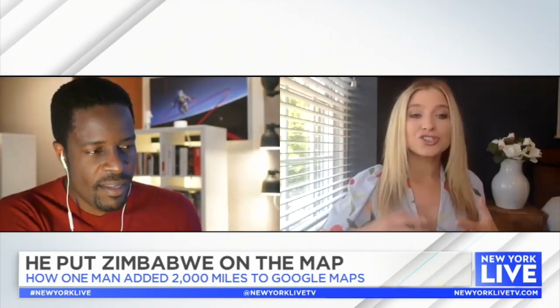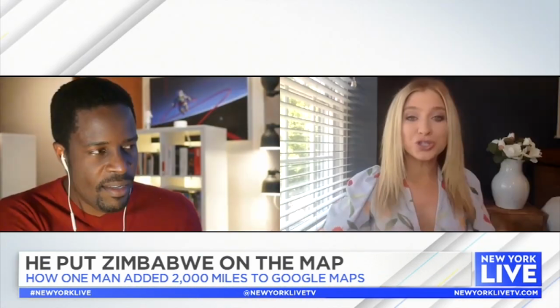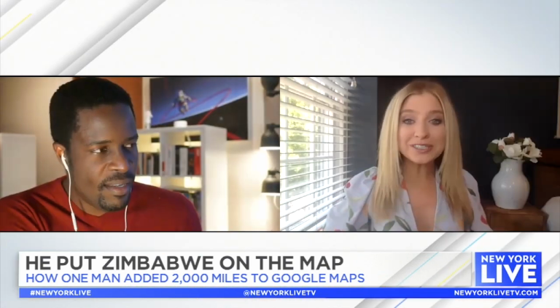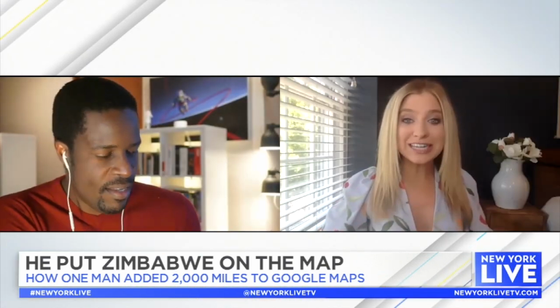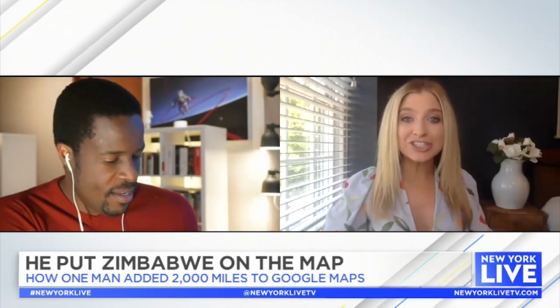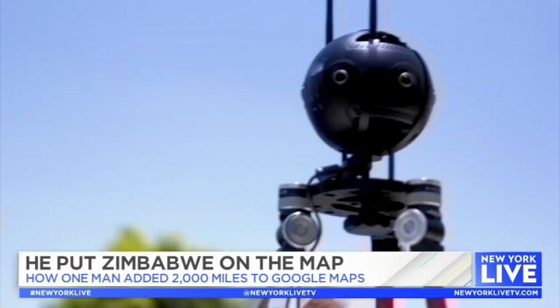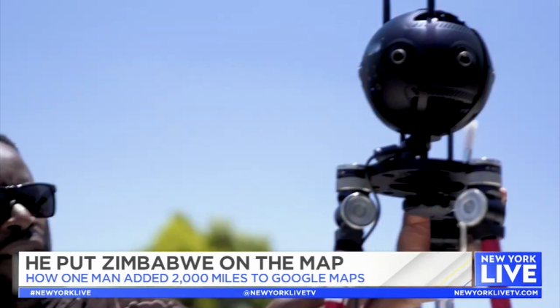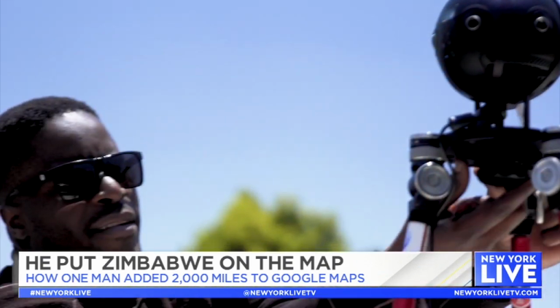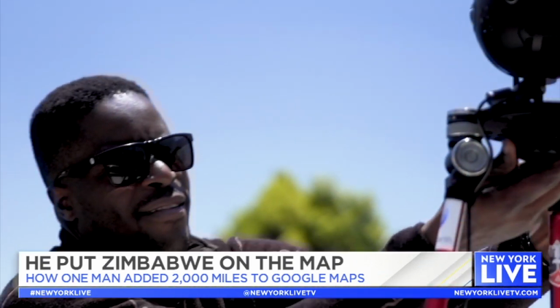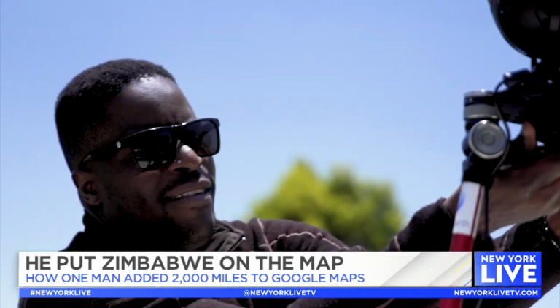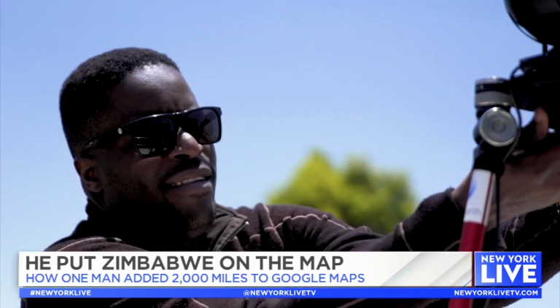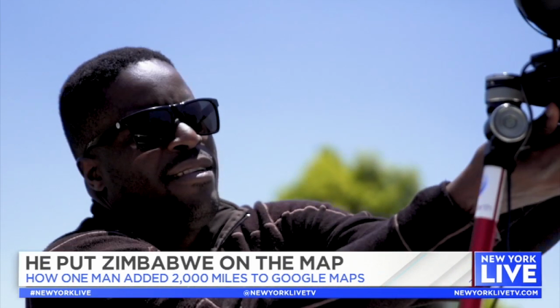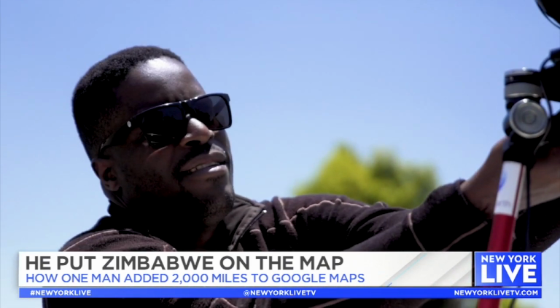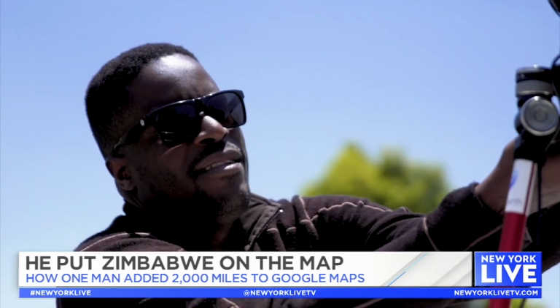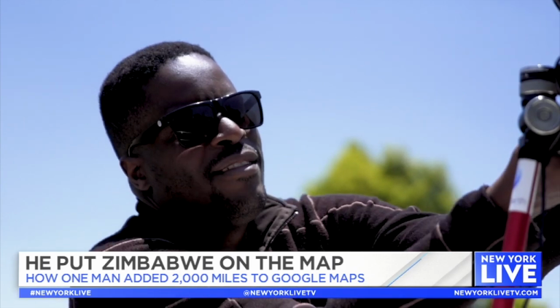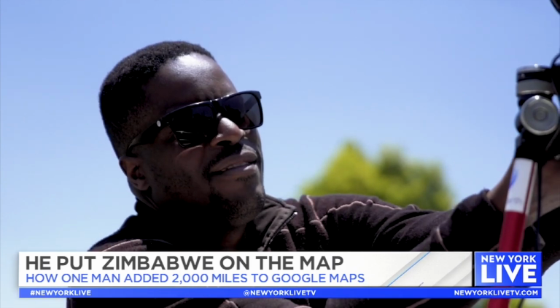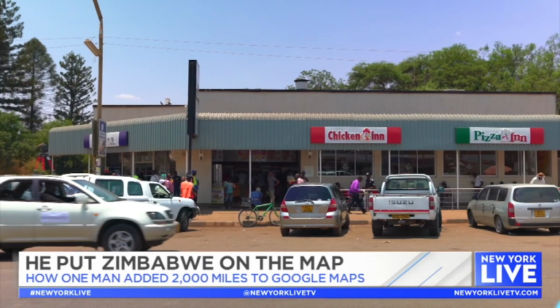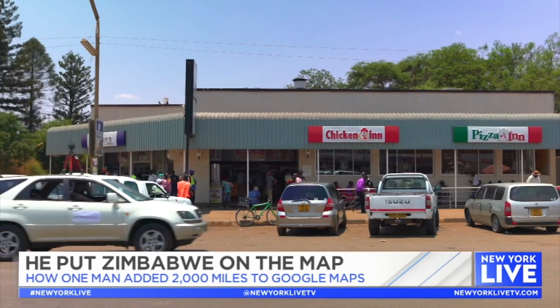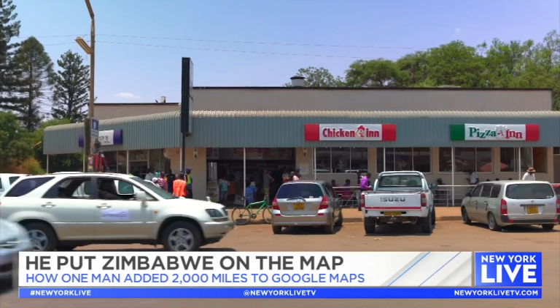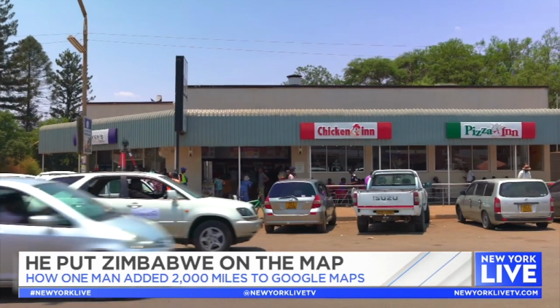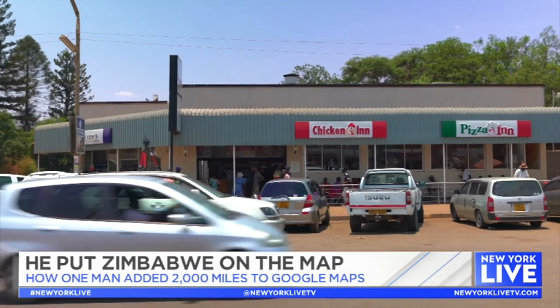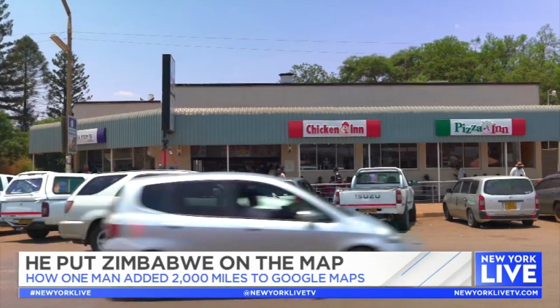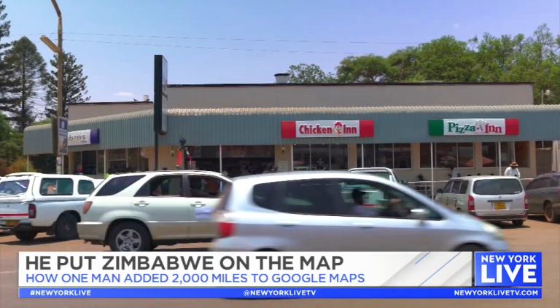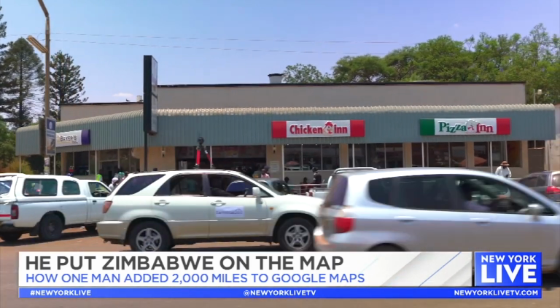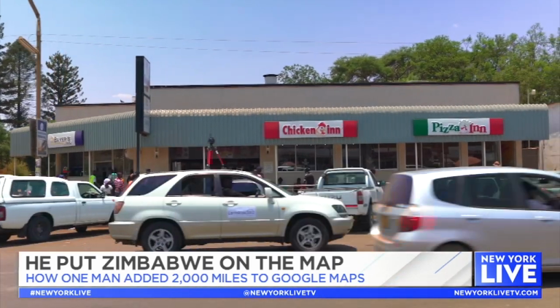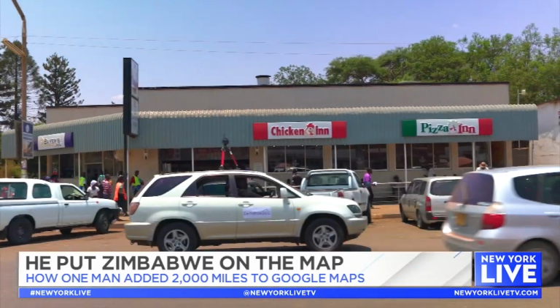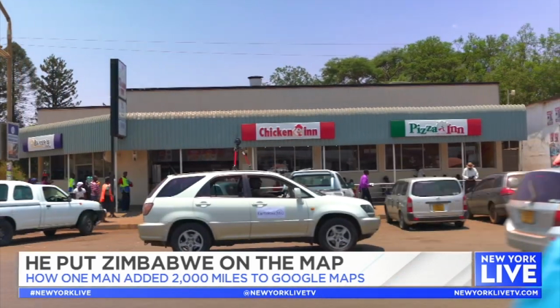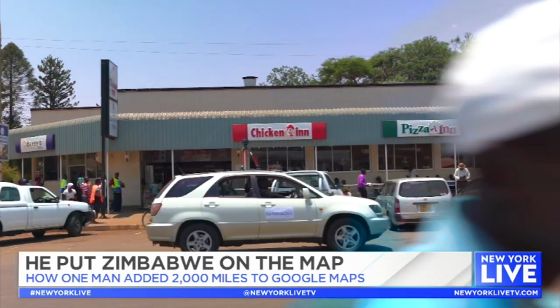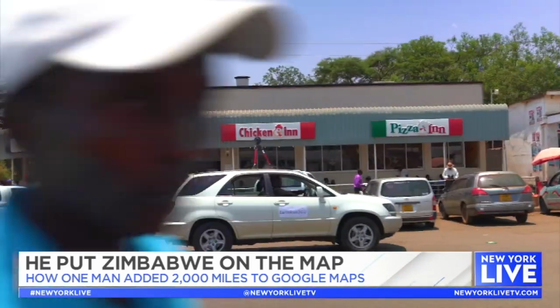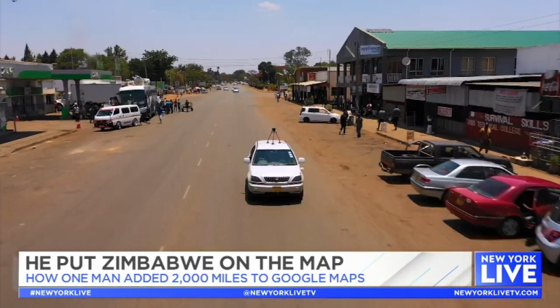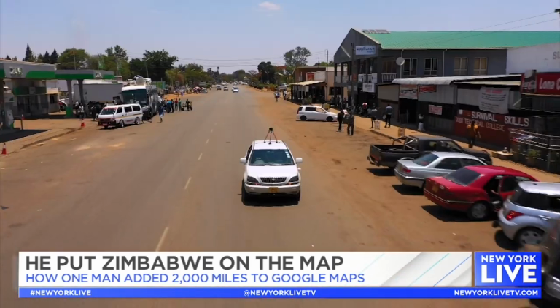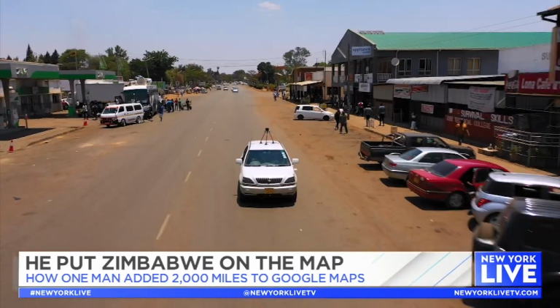So you essentially photographed and put Zimbabwe on the map. Tell me how this happened.